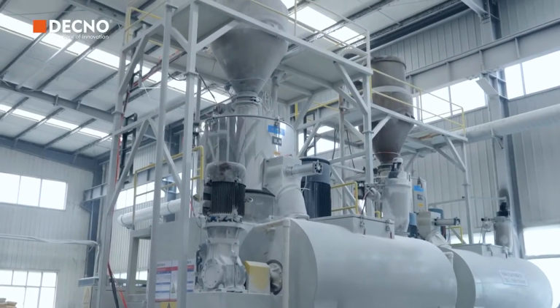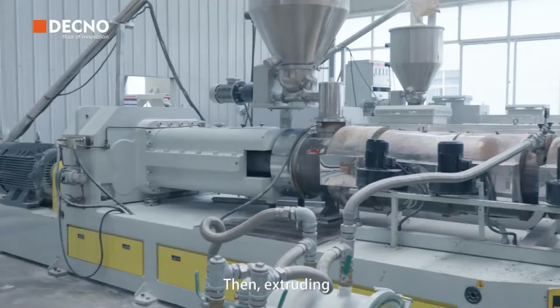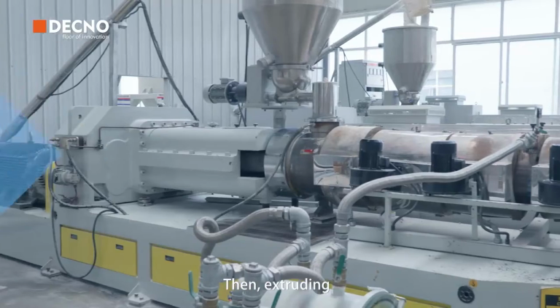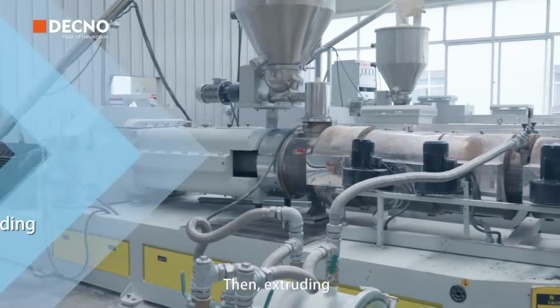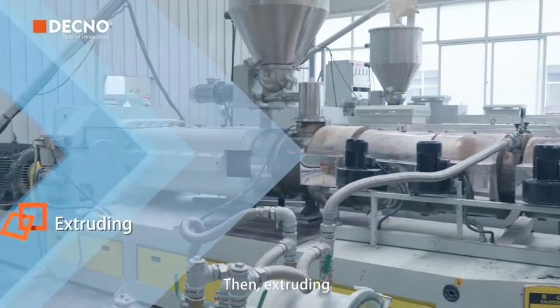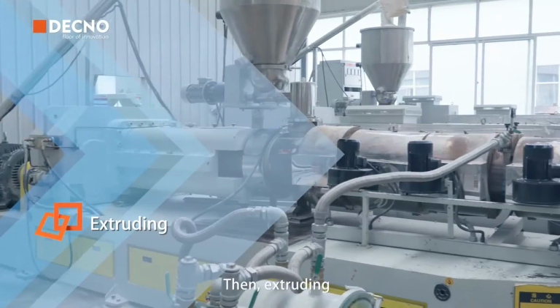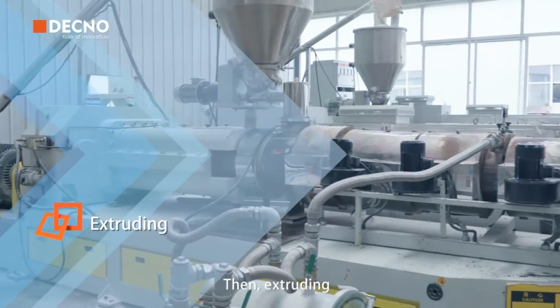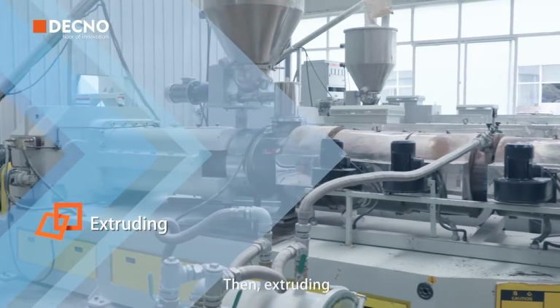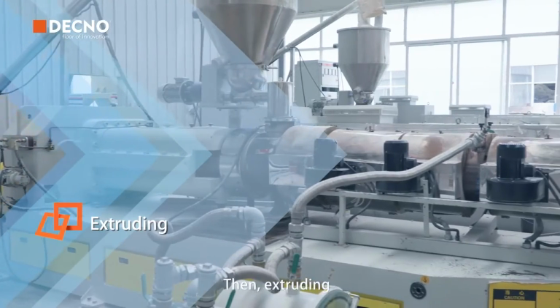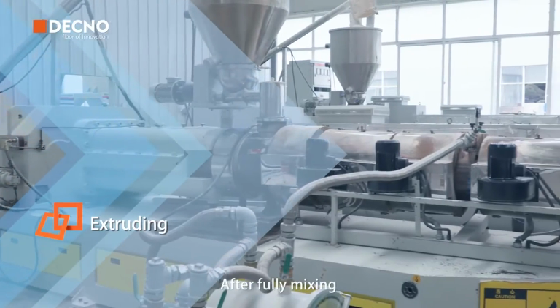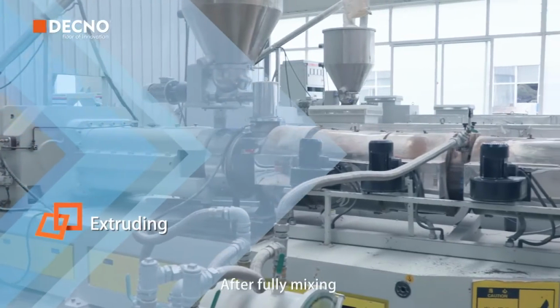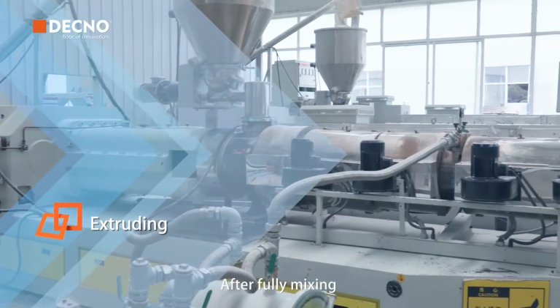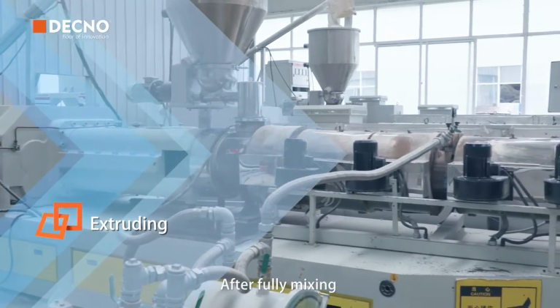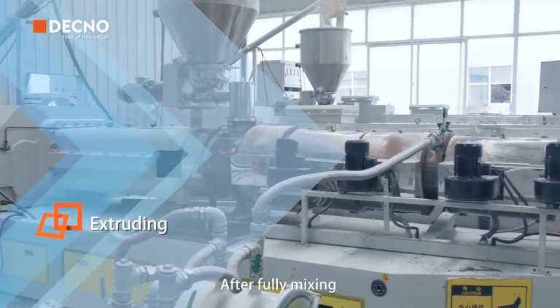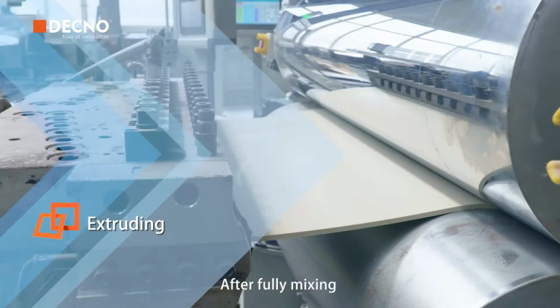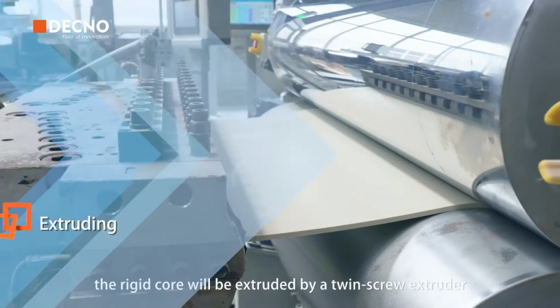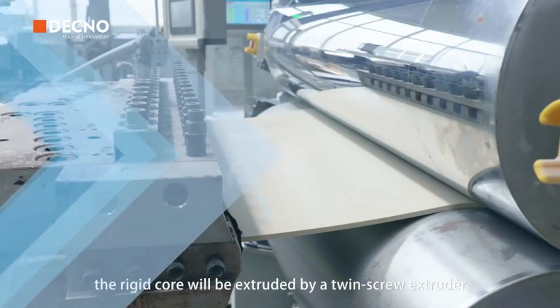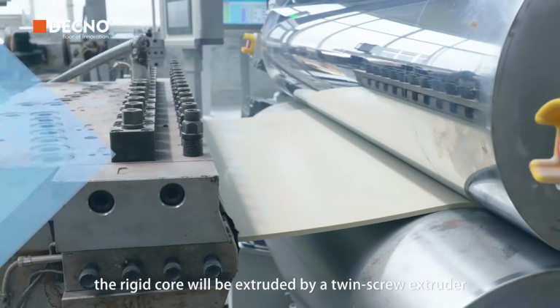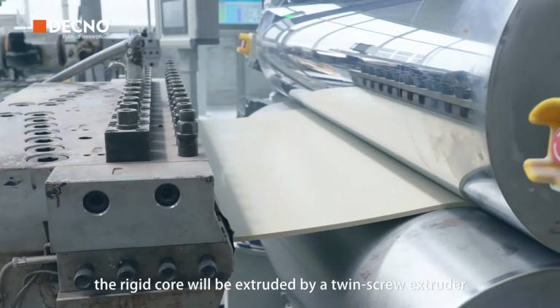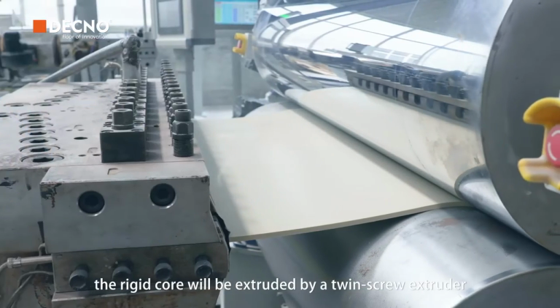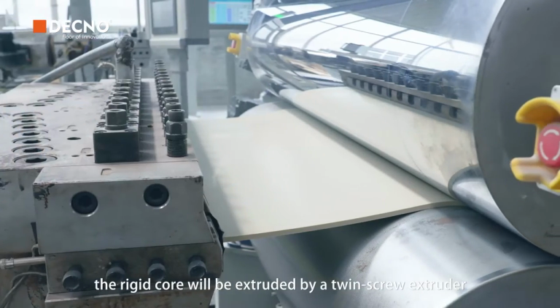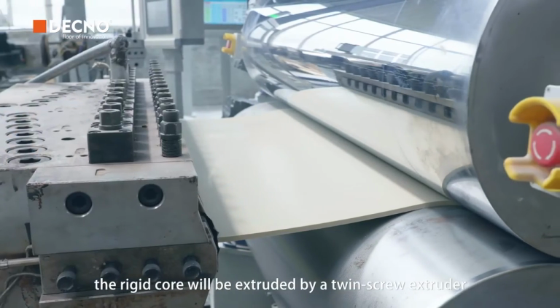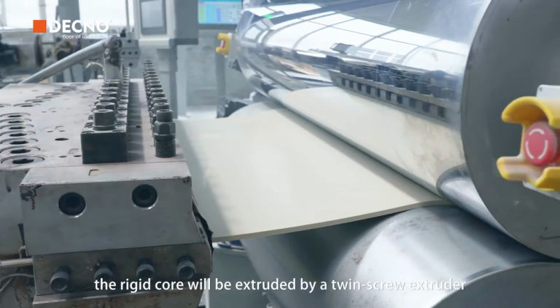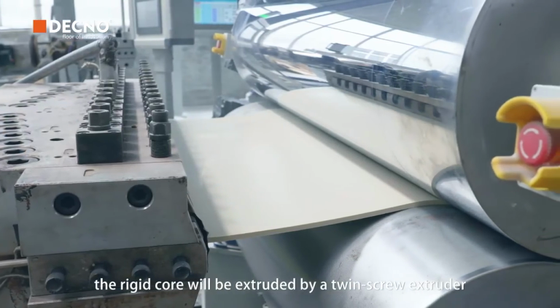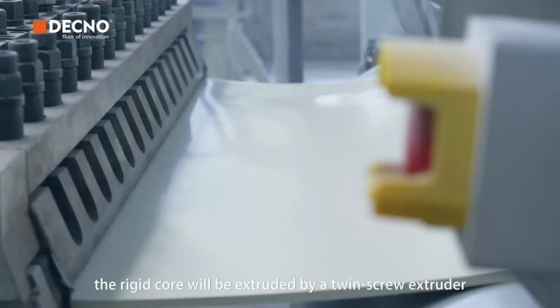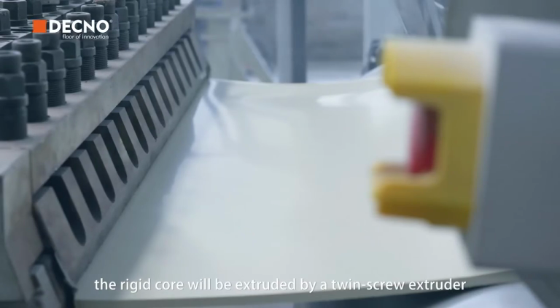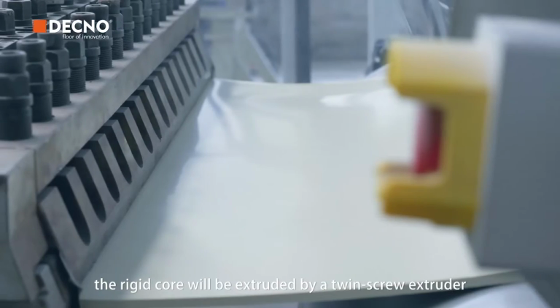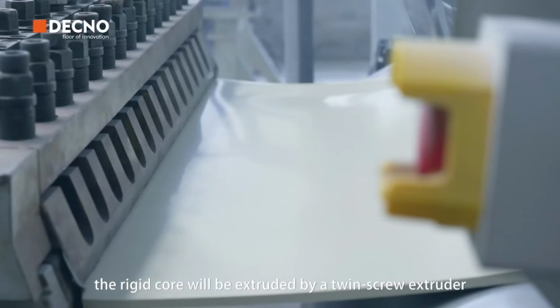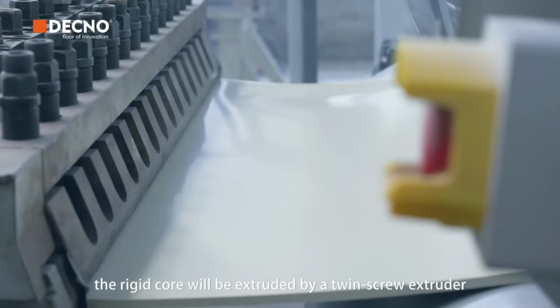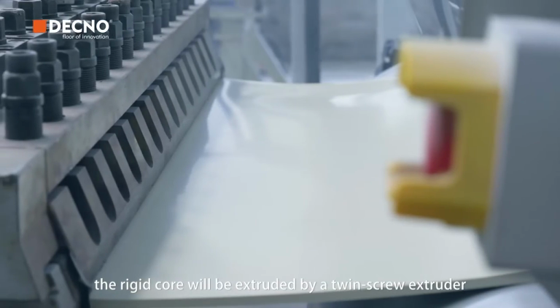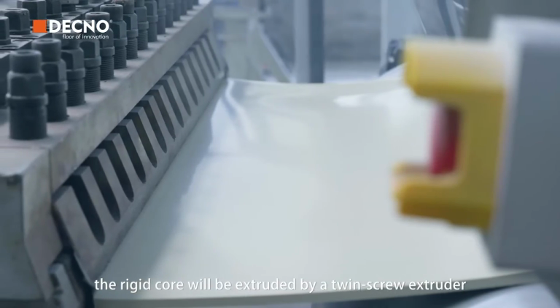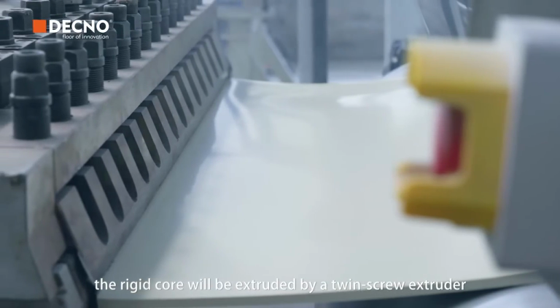Then extruding. After fully mixing, the material will be extruded by a twin screw extruder.